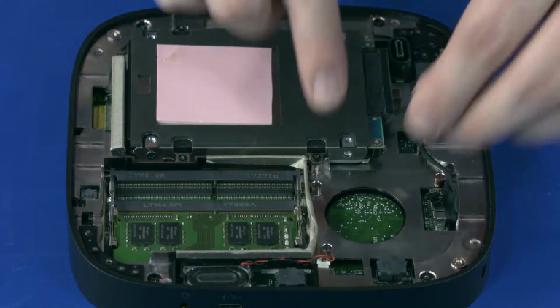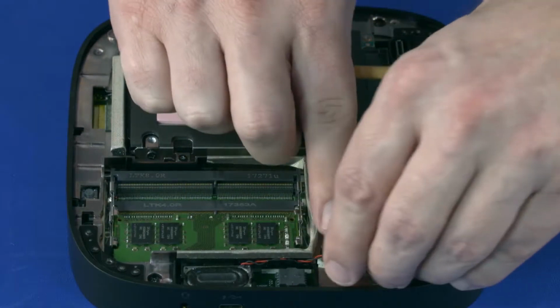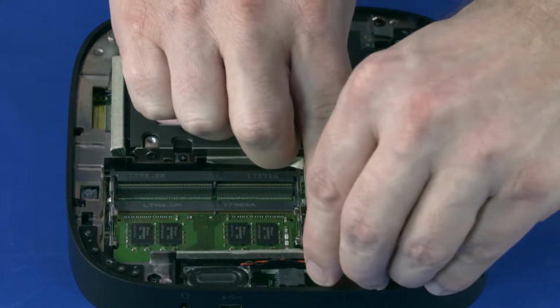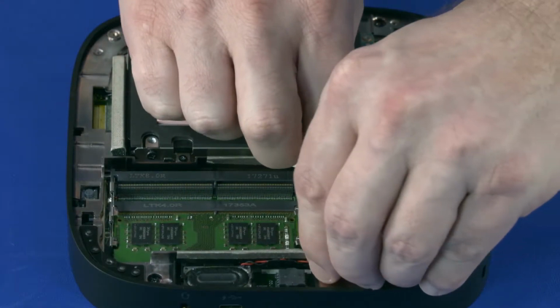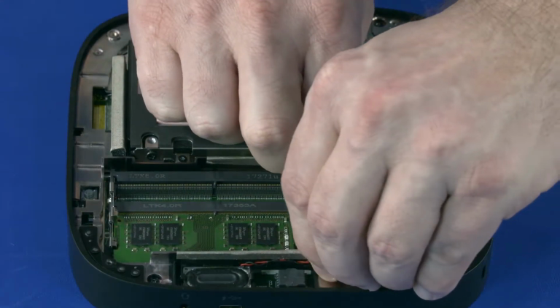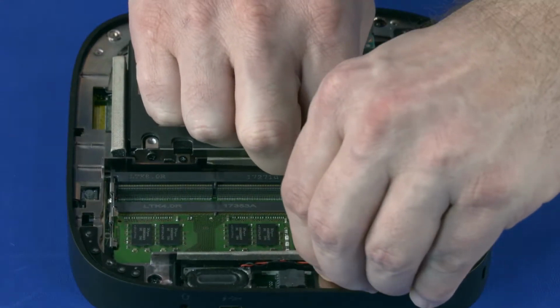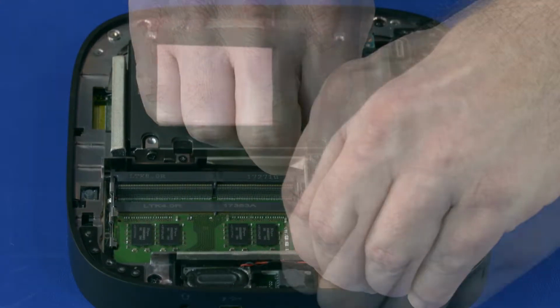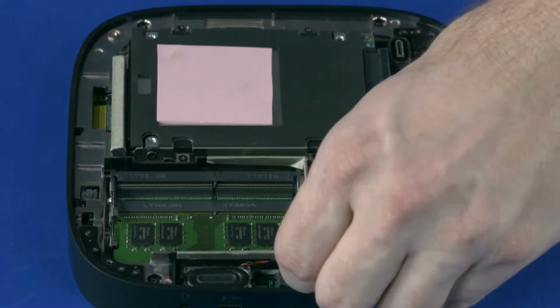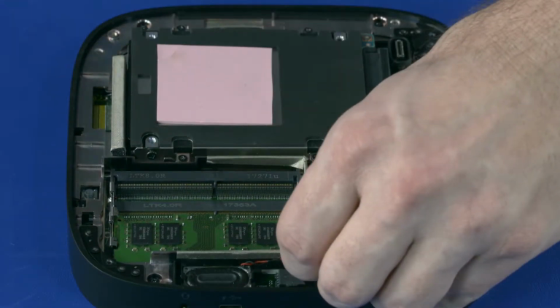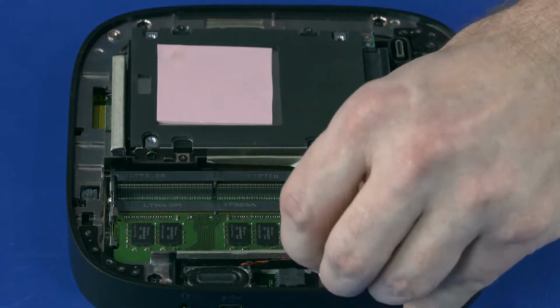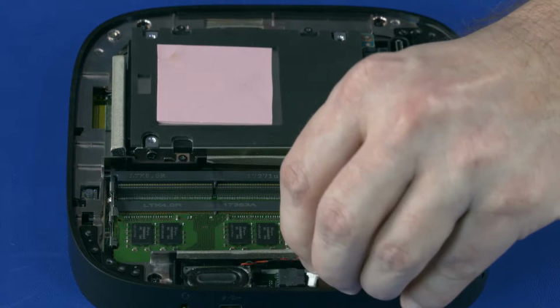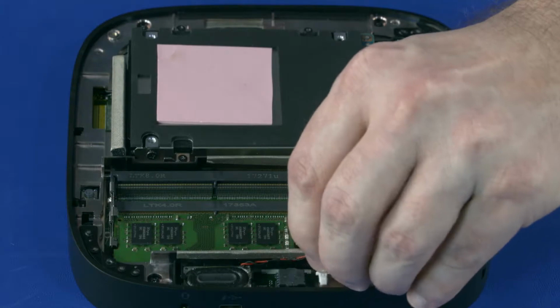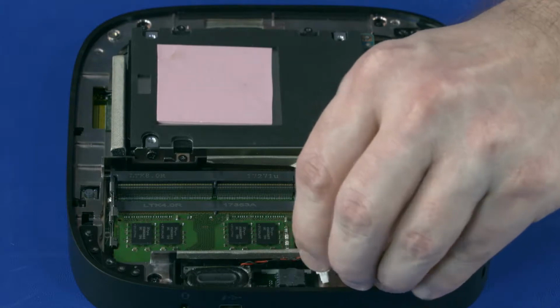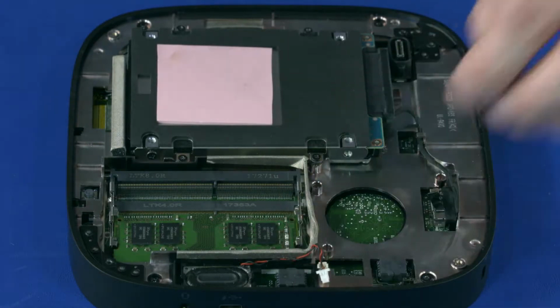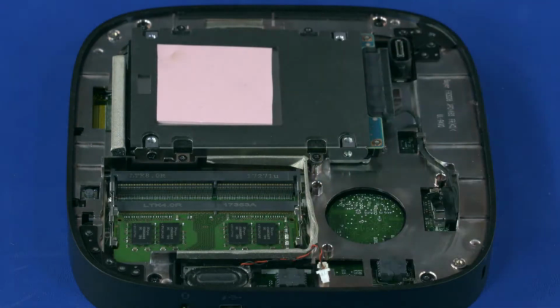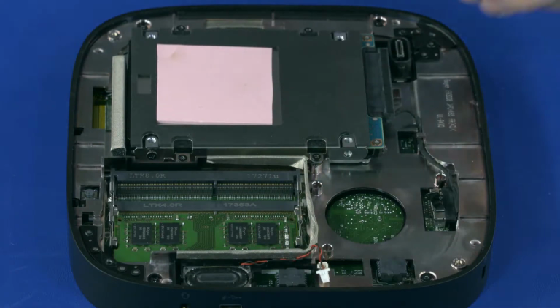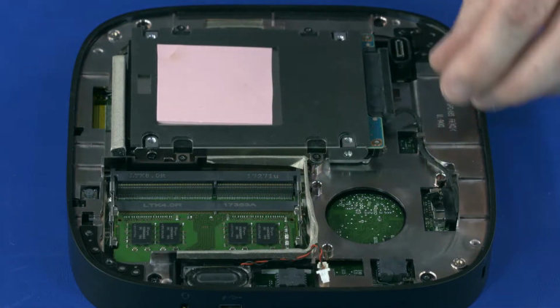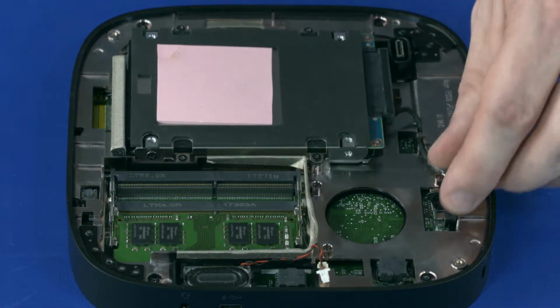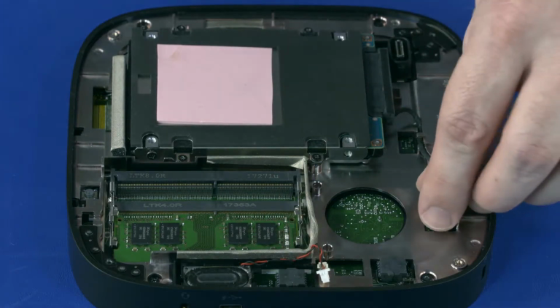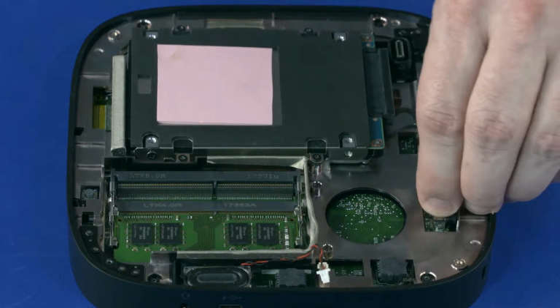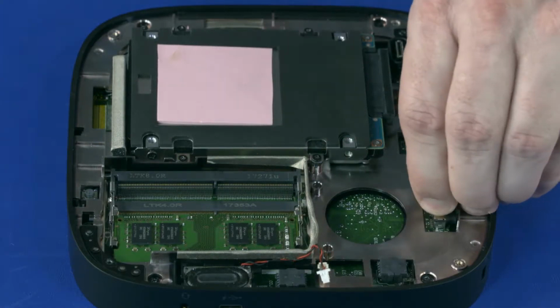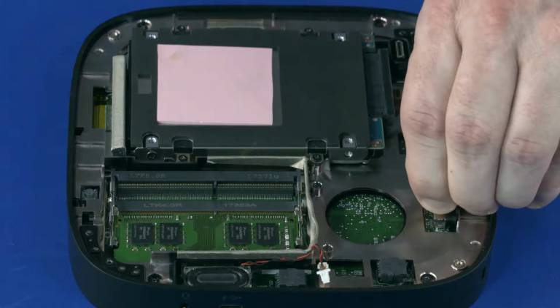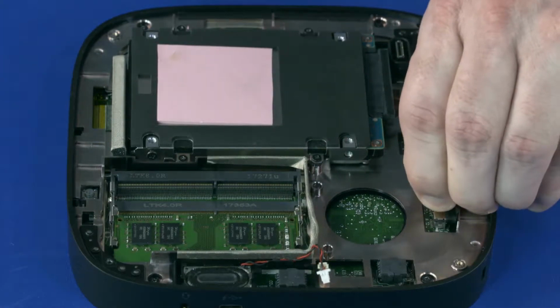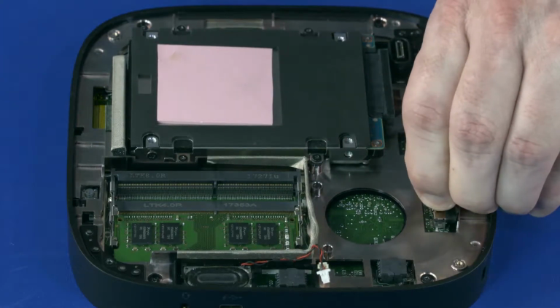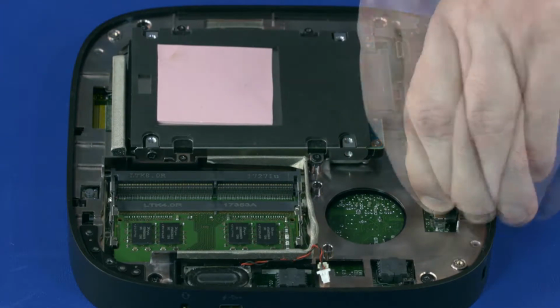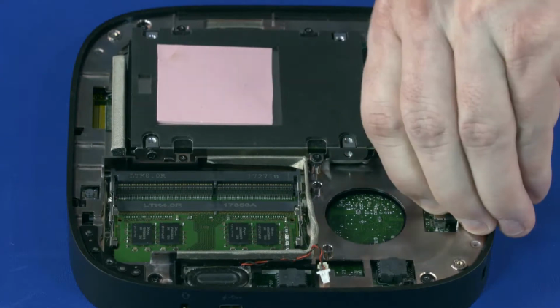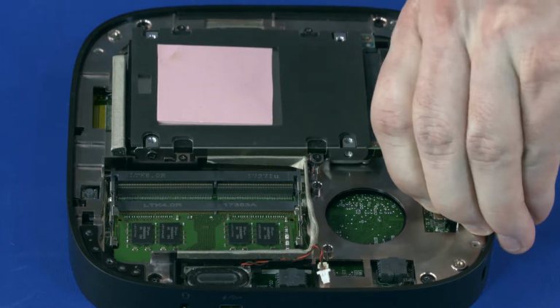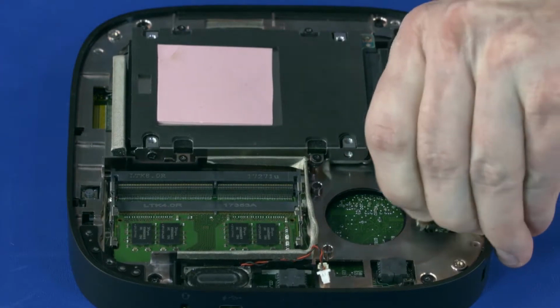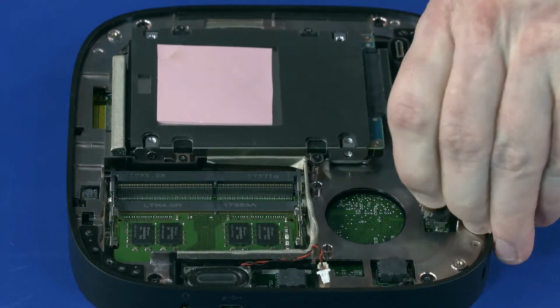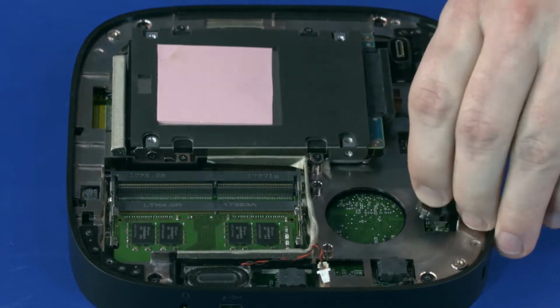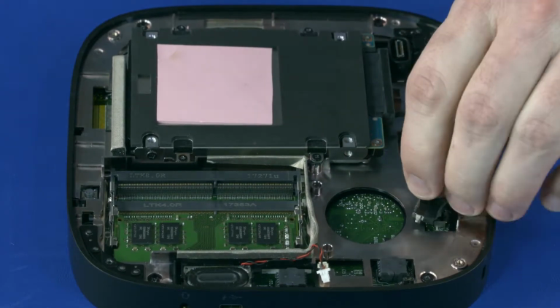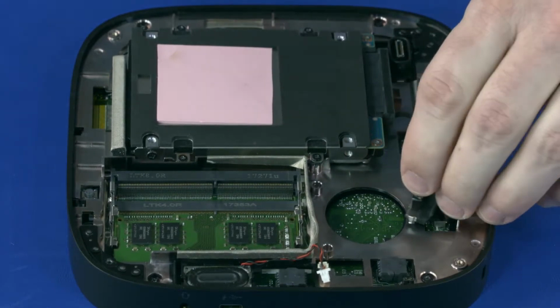Disconnect the speaker from the connector on the system board. Disconnect the solid-state drive cable from the connector on the system board.